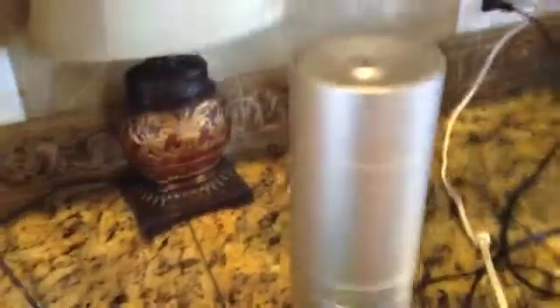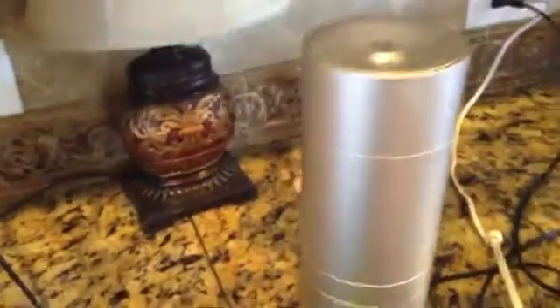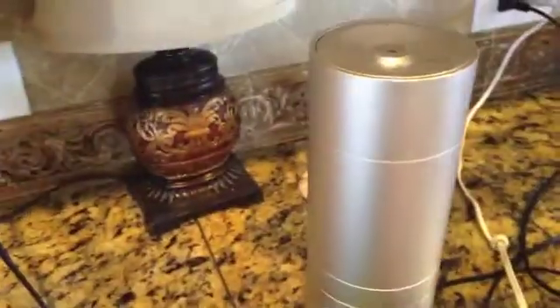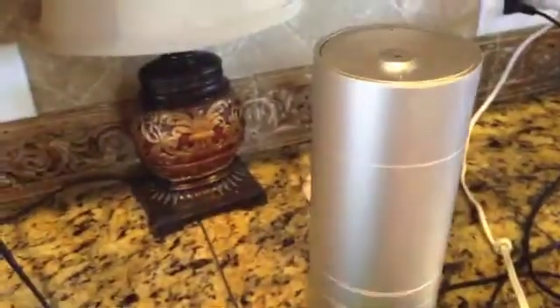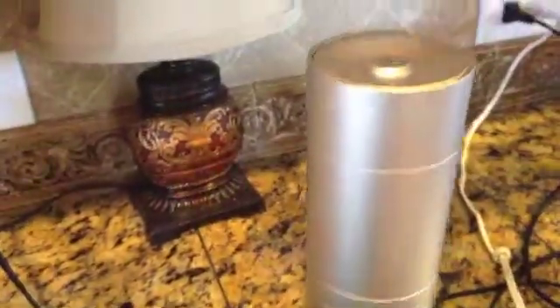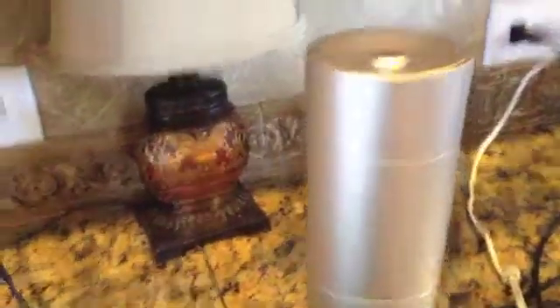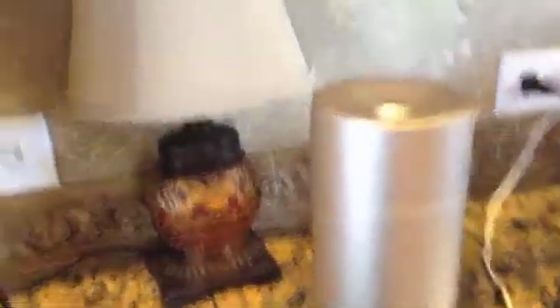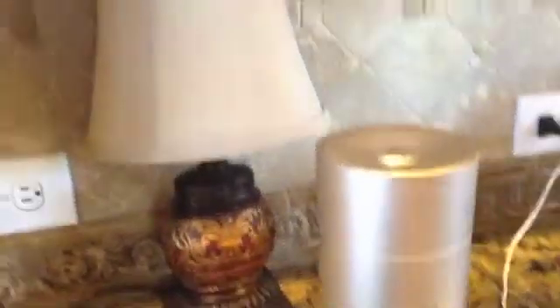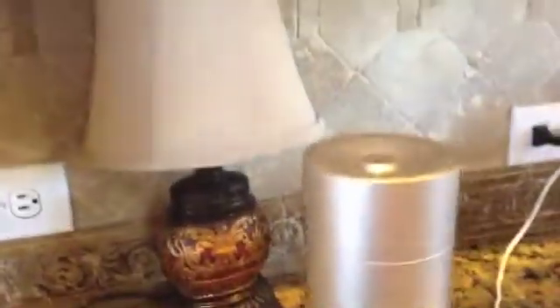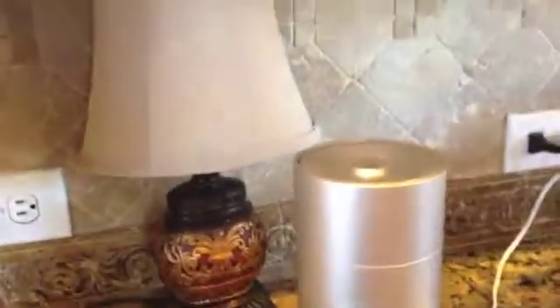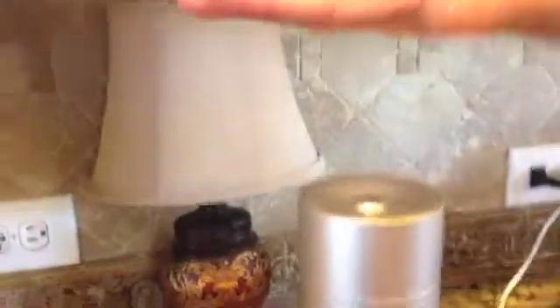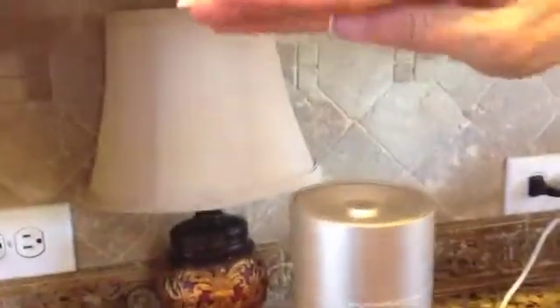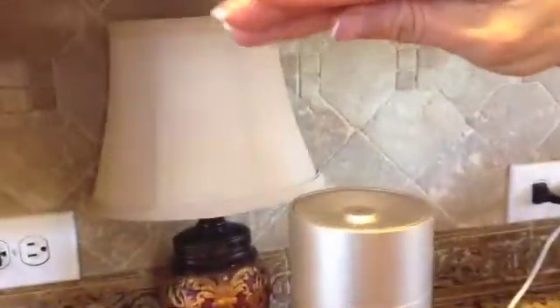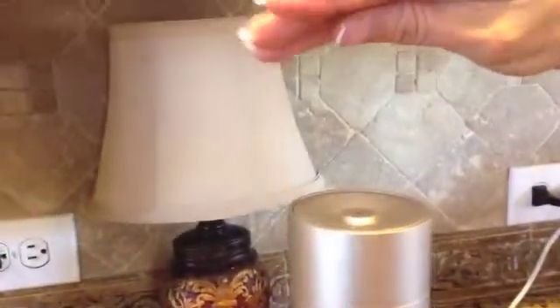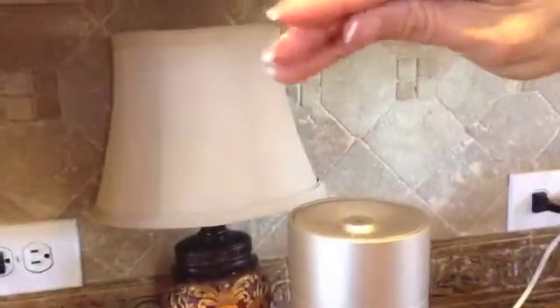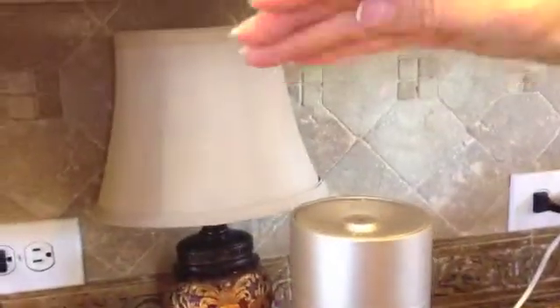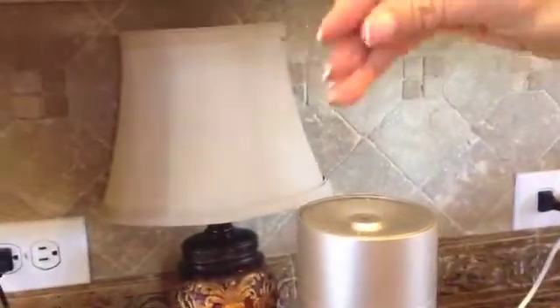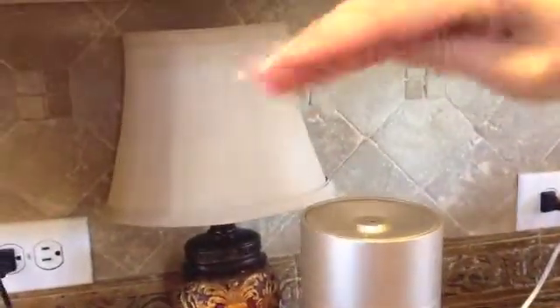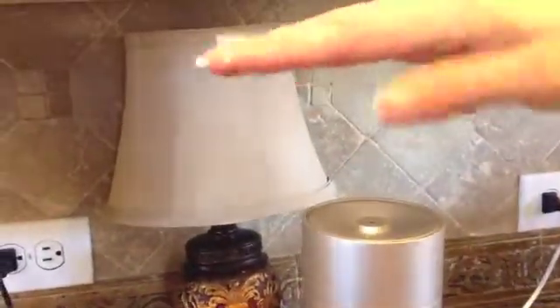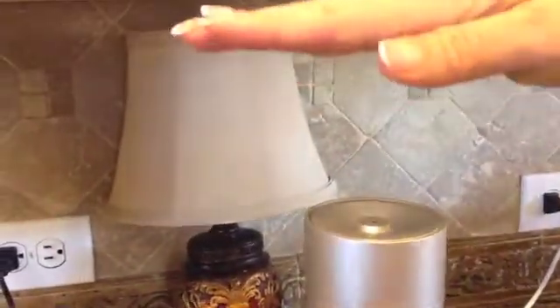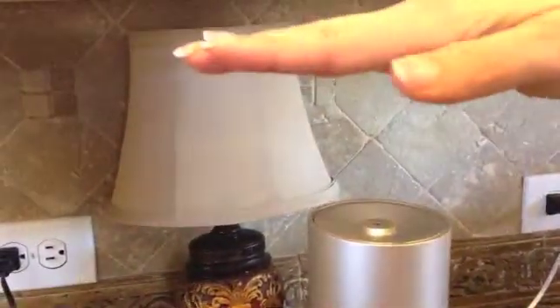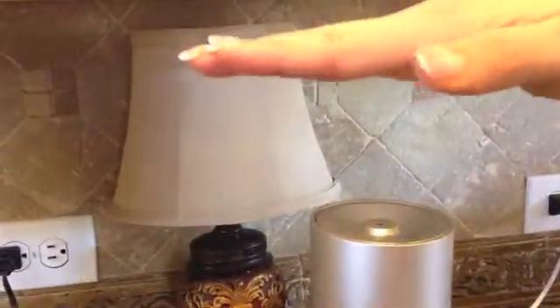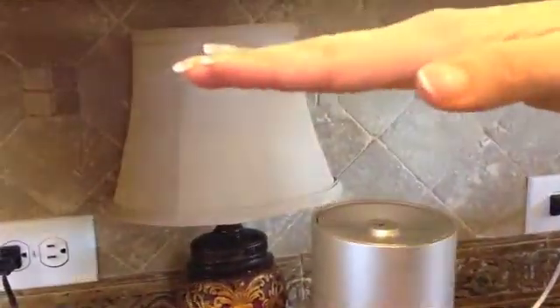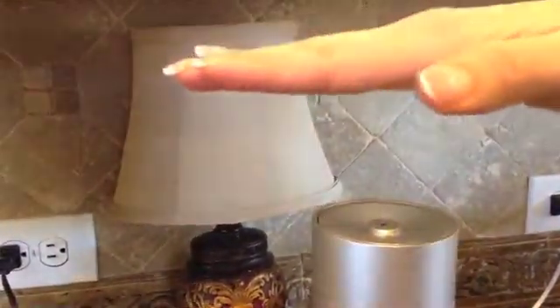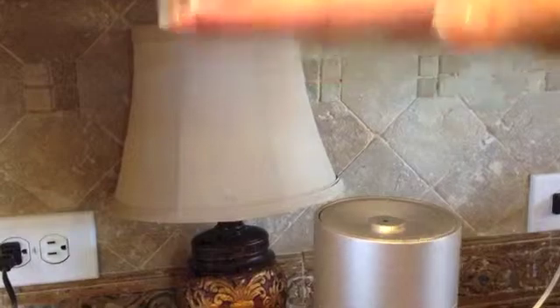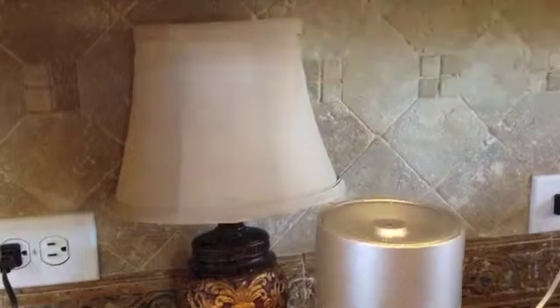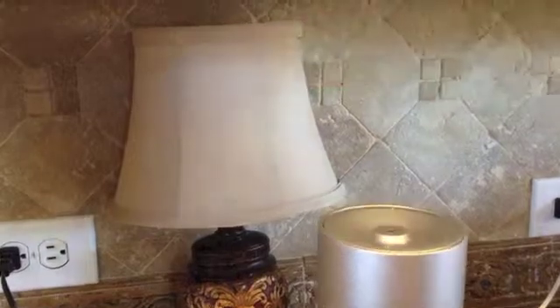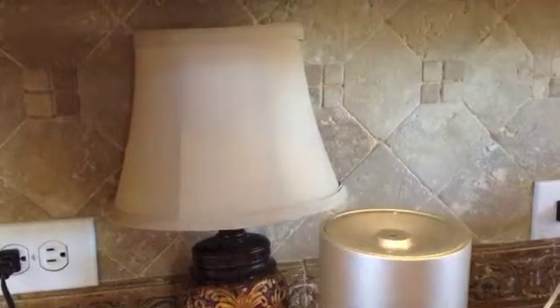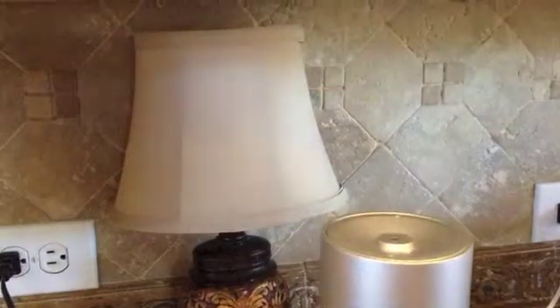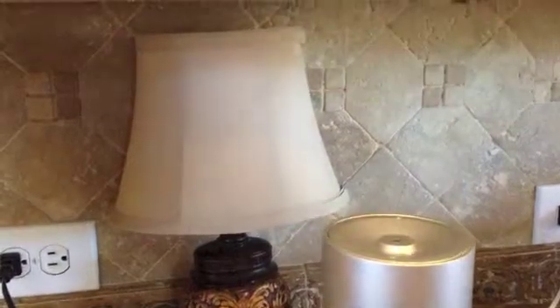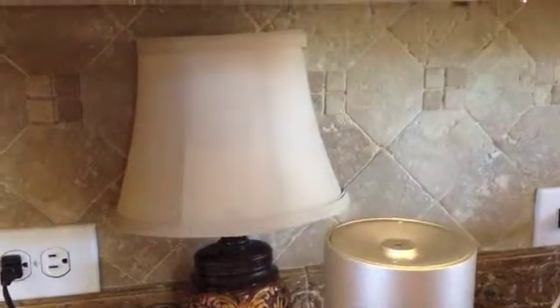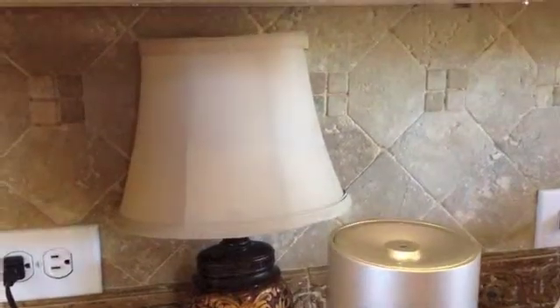But look at this. It's like a real fine mist. You can't feel it. You see it coming out?